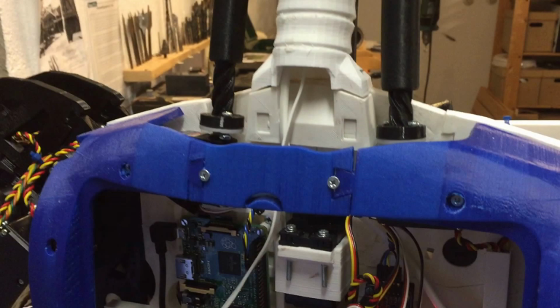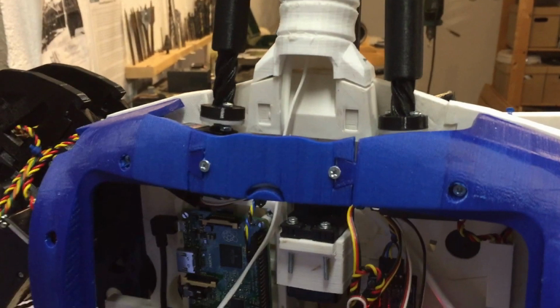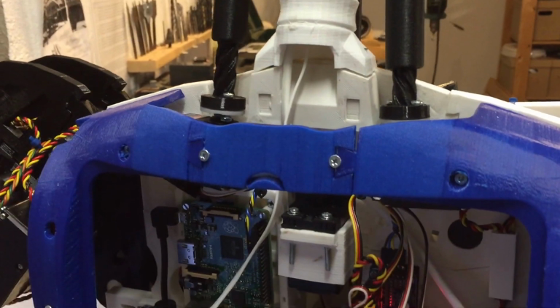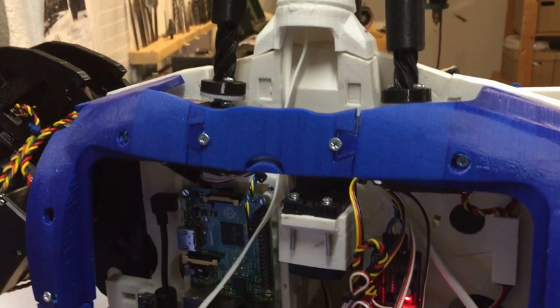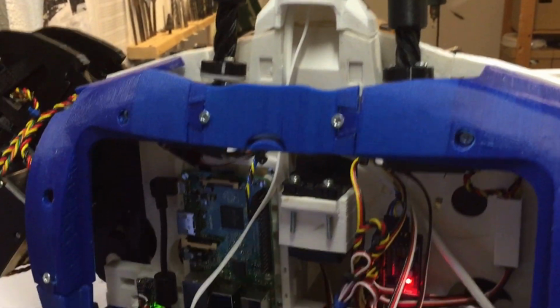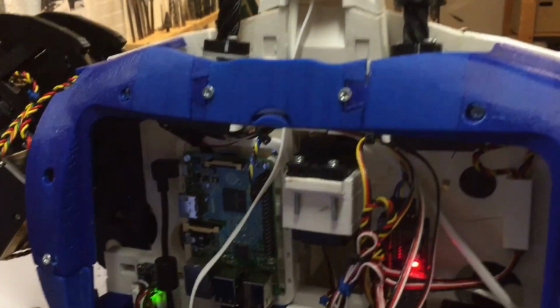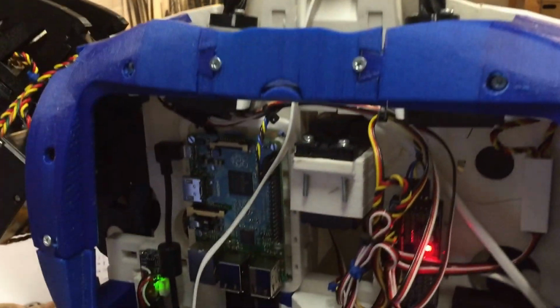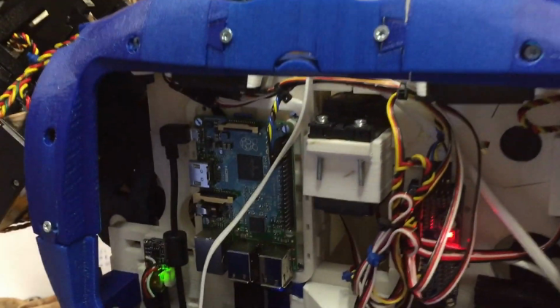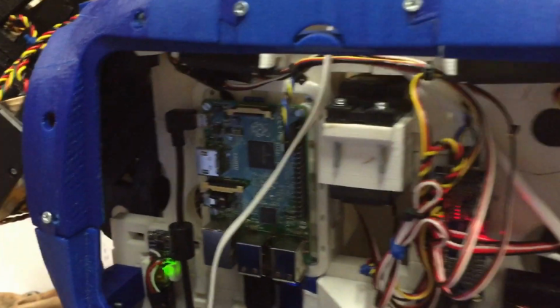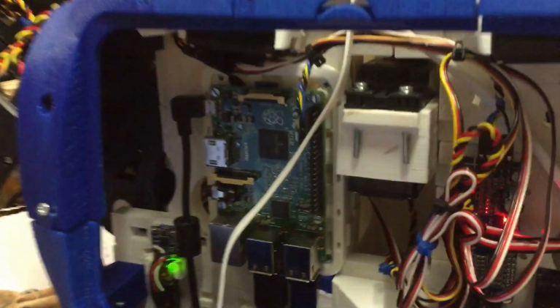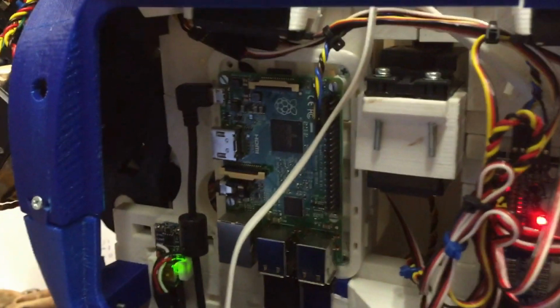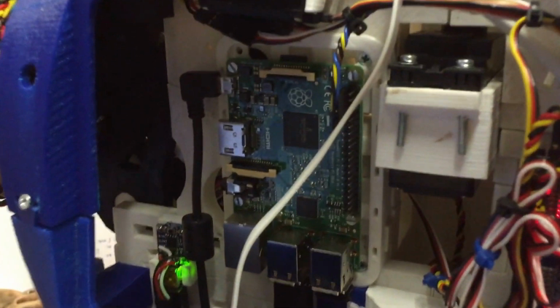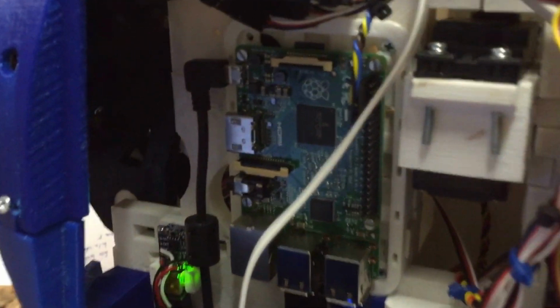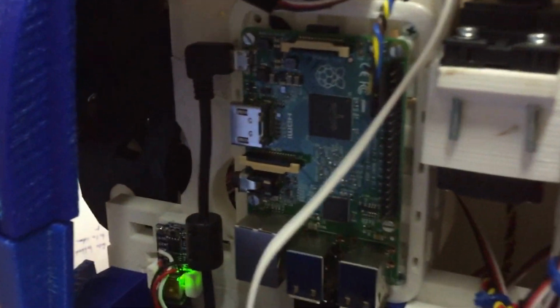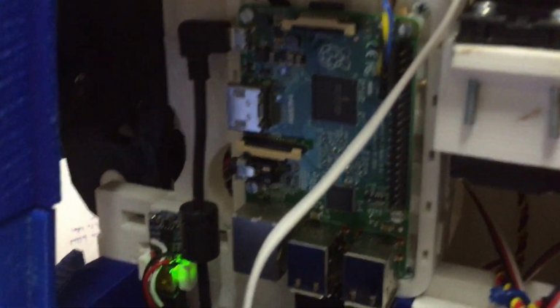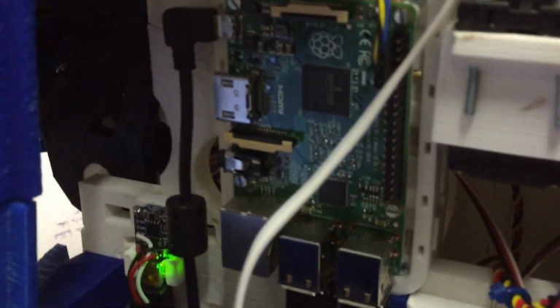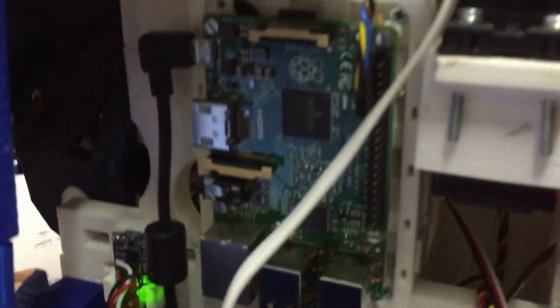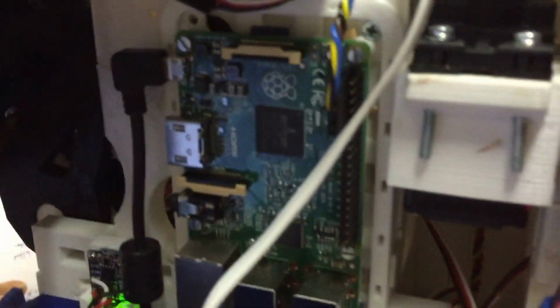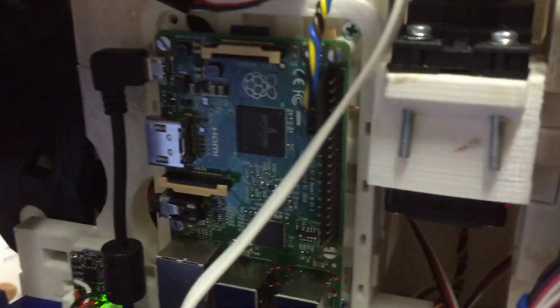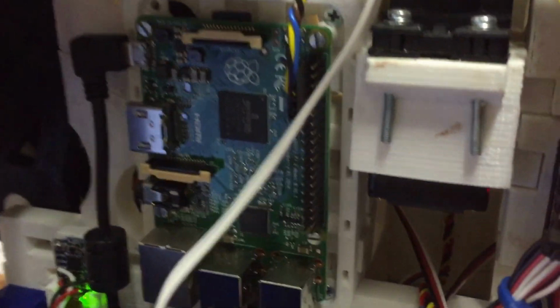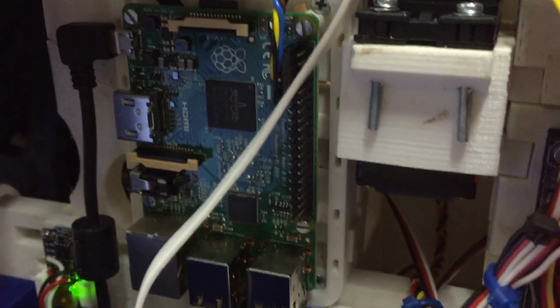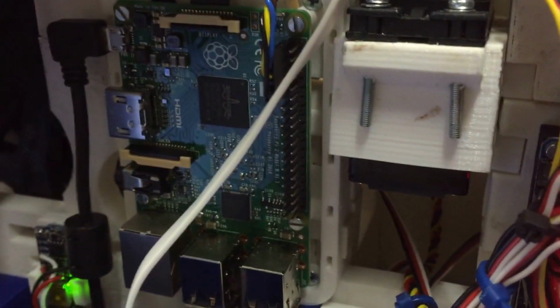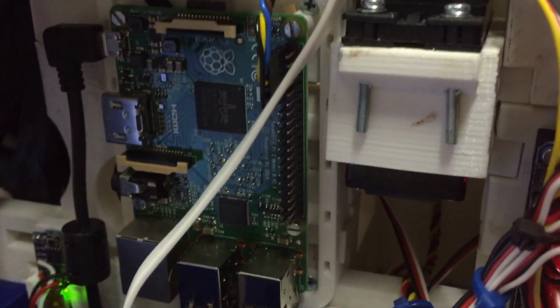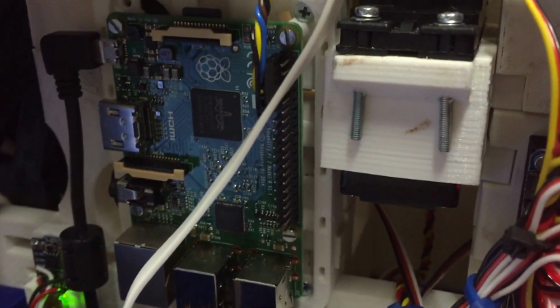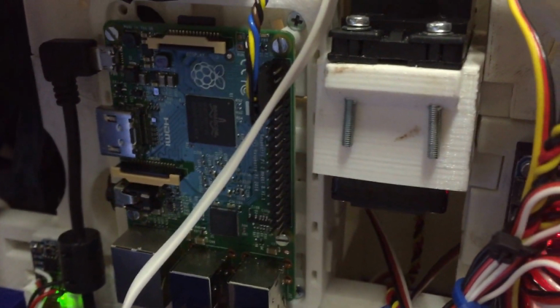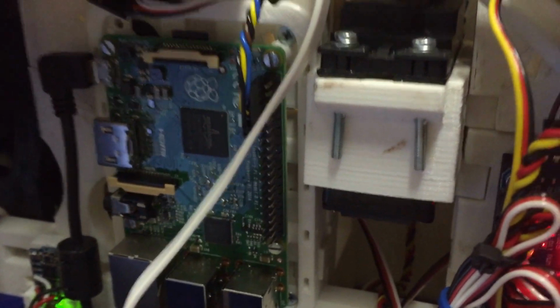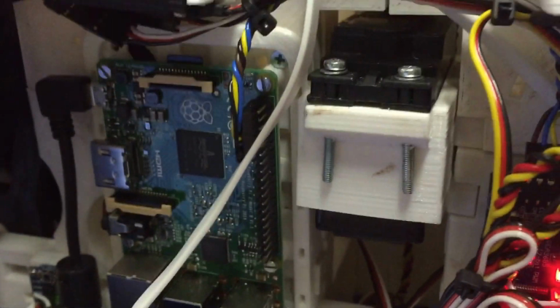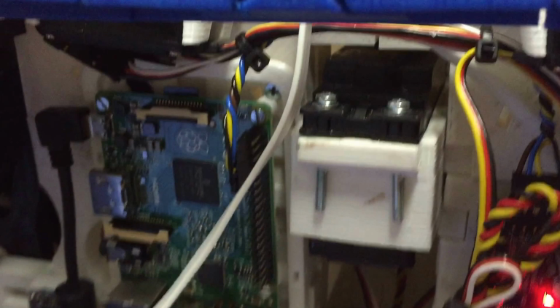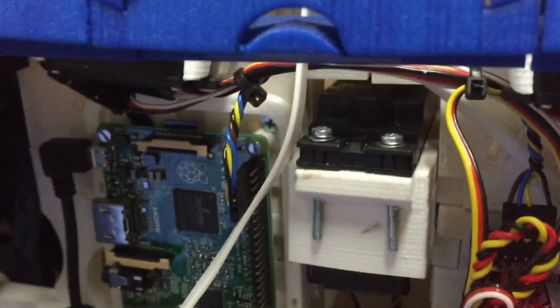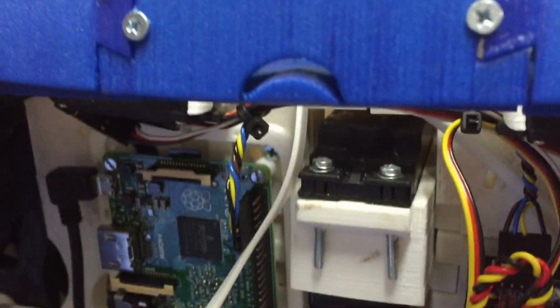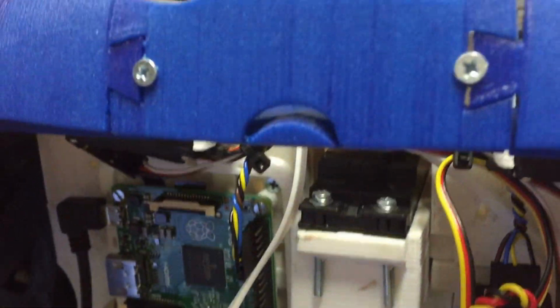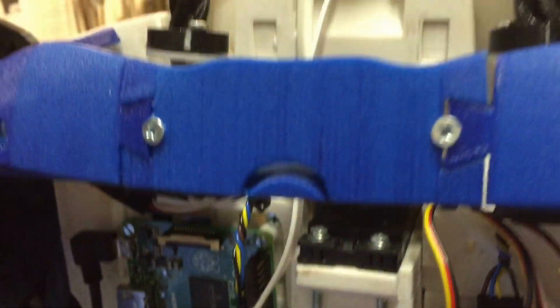In the back I have a Raspberry Pi 2. It connects to the head using Wi-Fi.